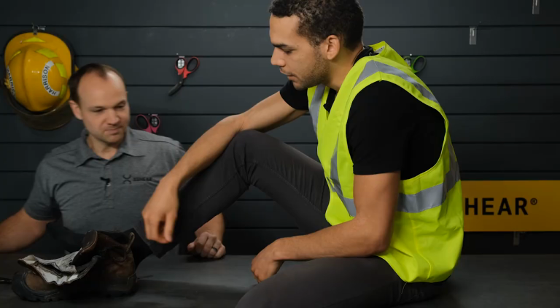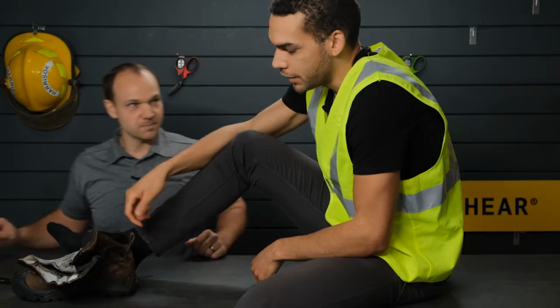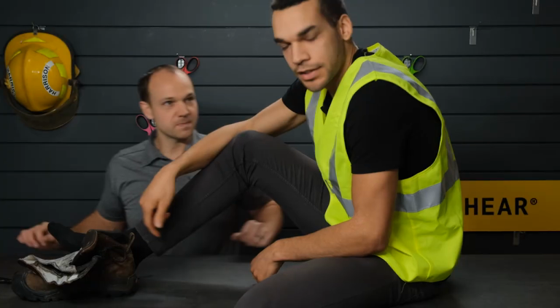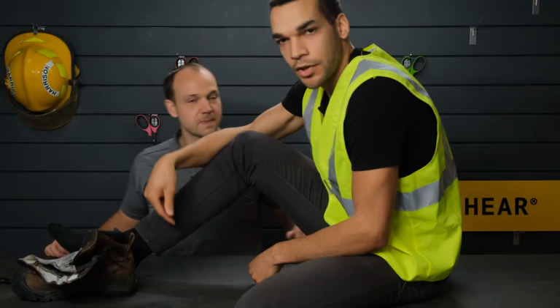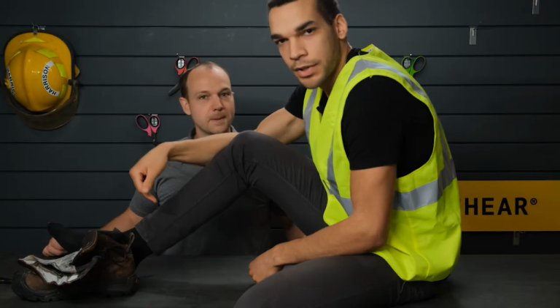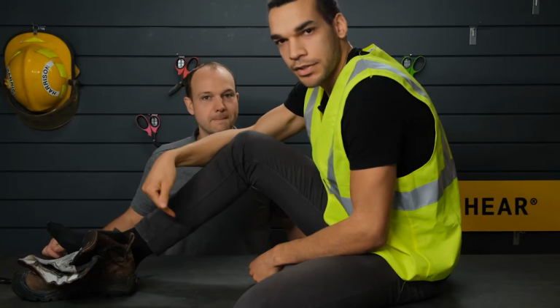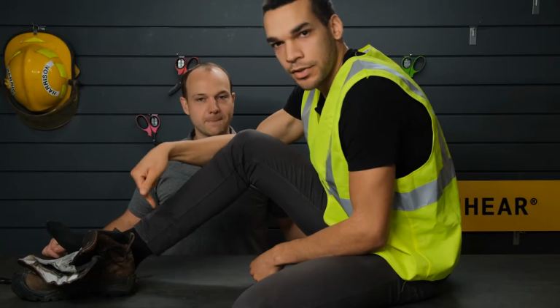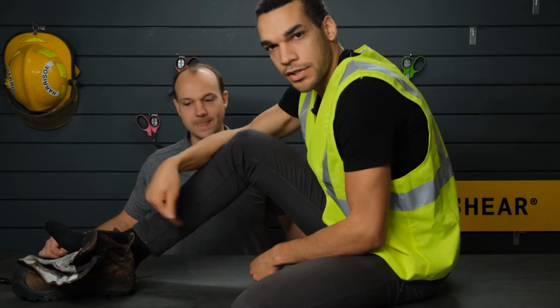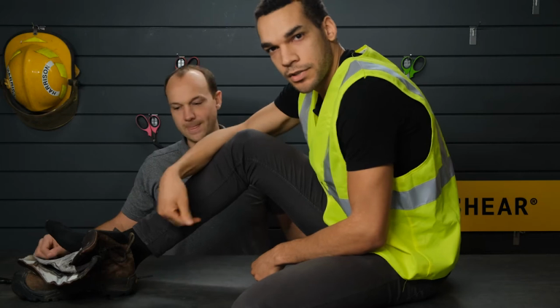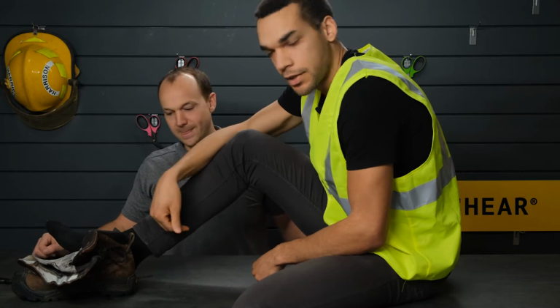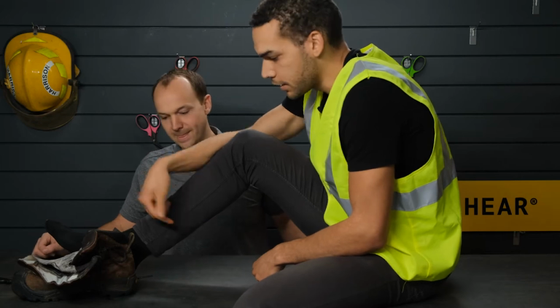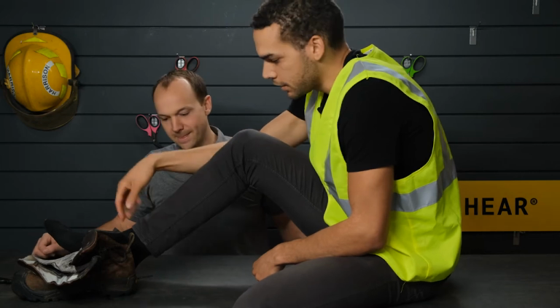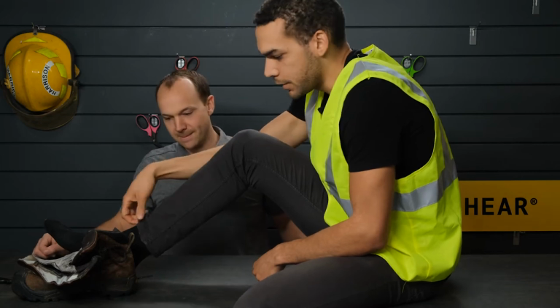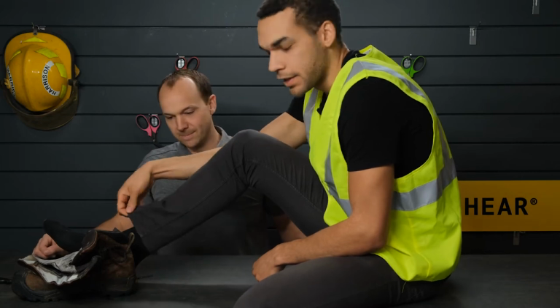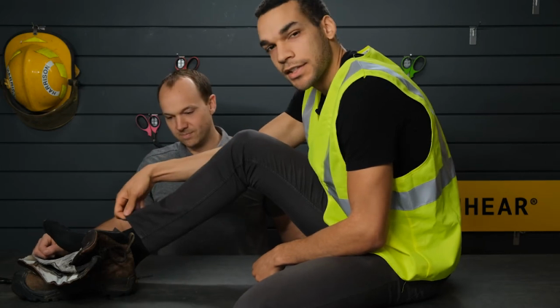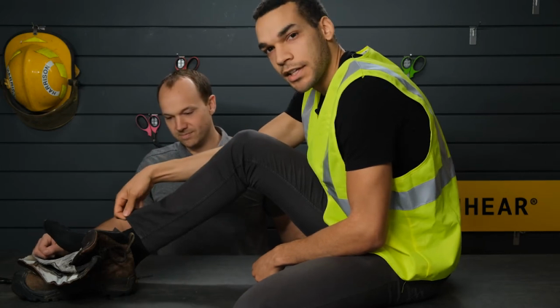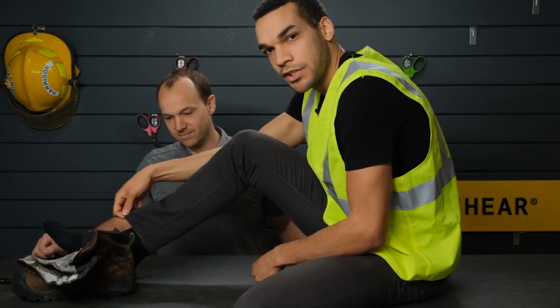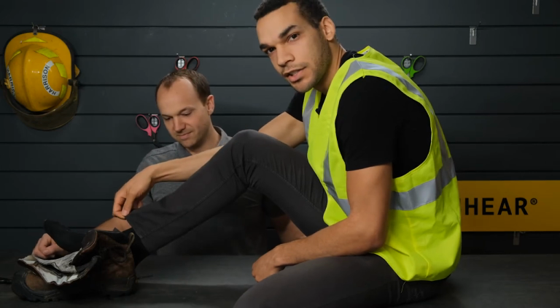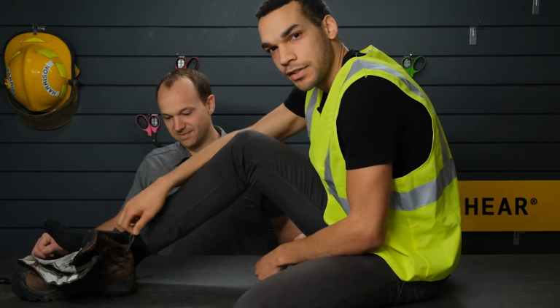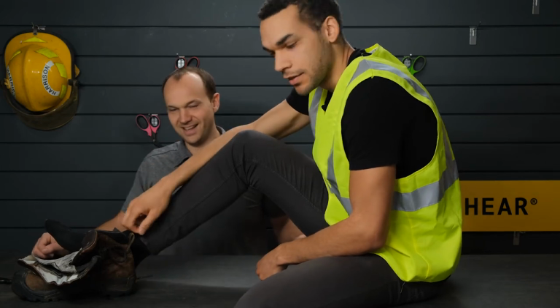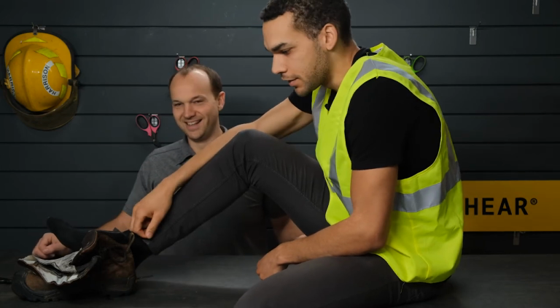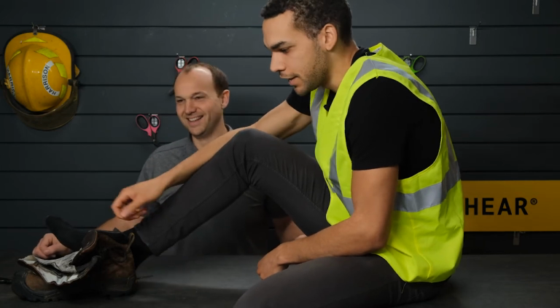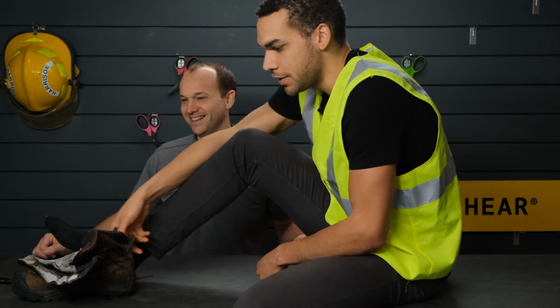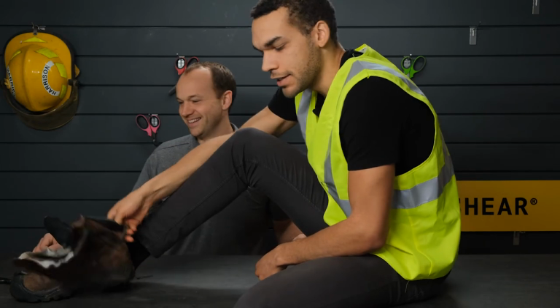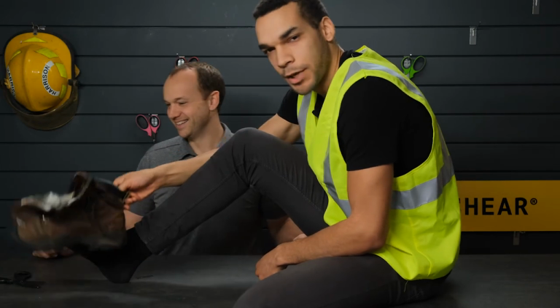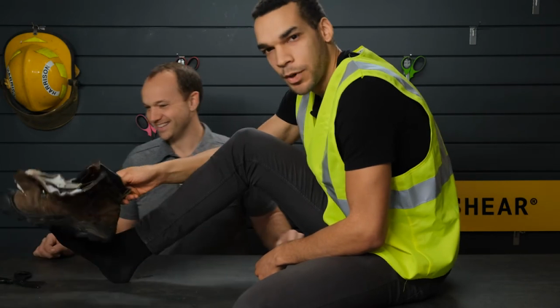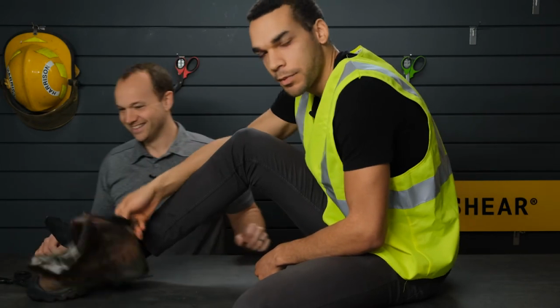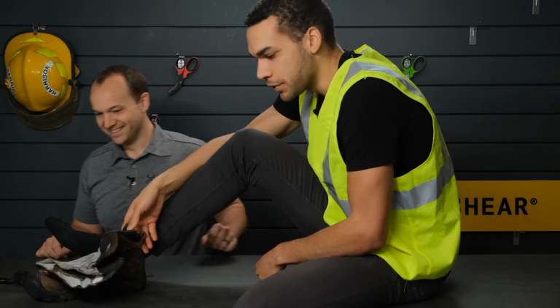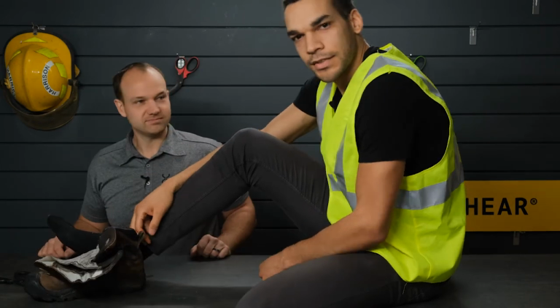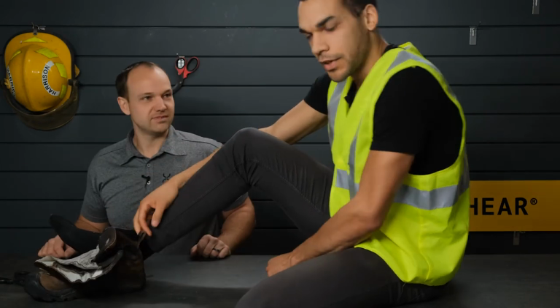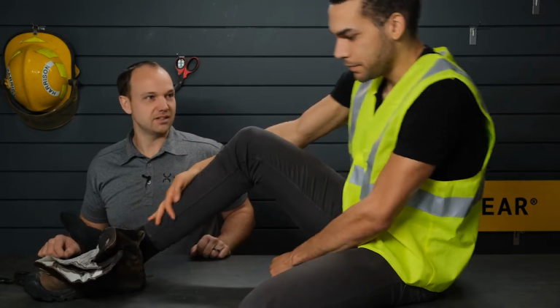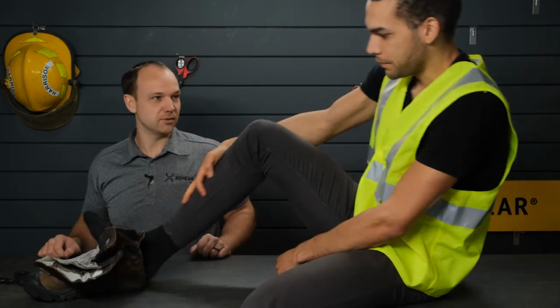You know how you can tell when there's a new construction worker around? When he's got skinny jeans — skinny jeans, big work boots. Dead giveaway.